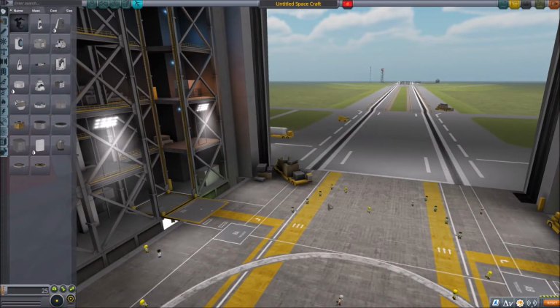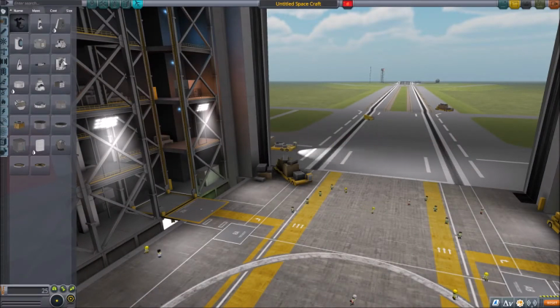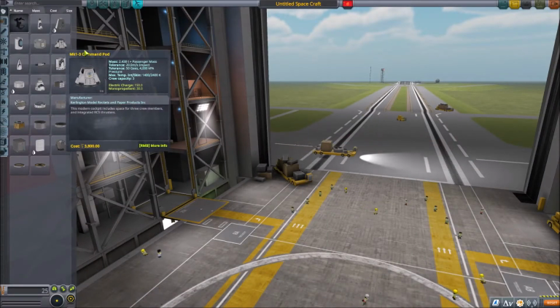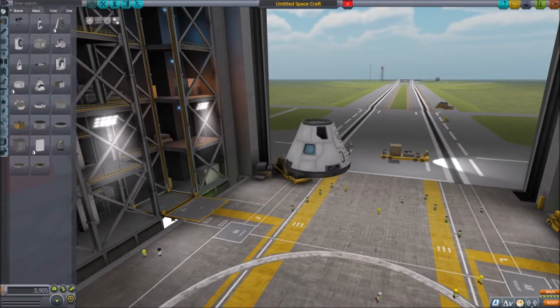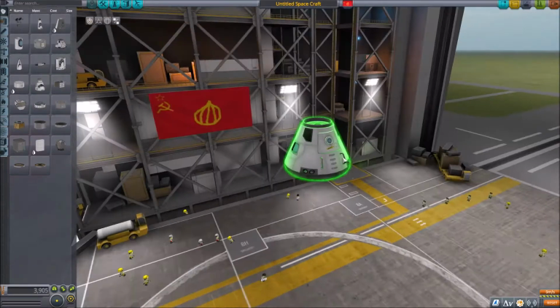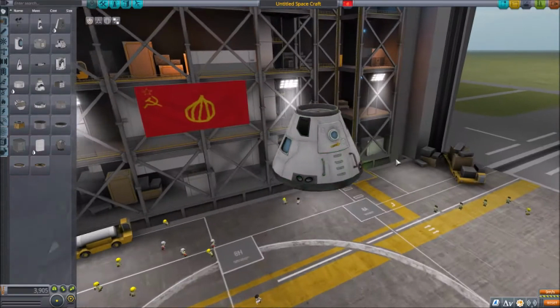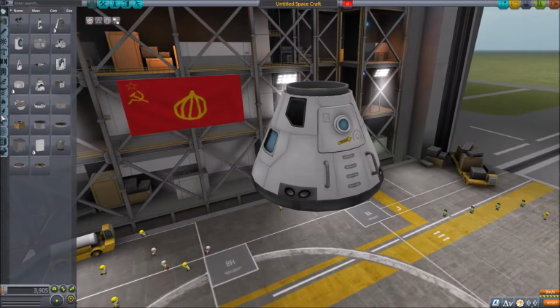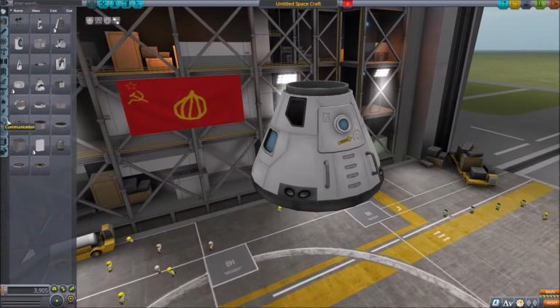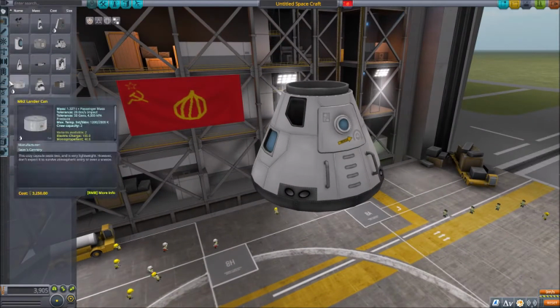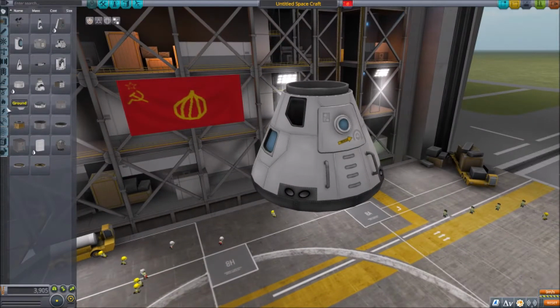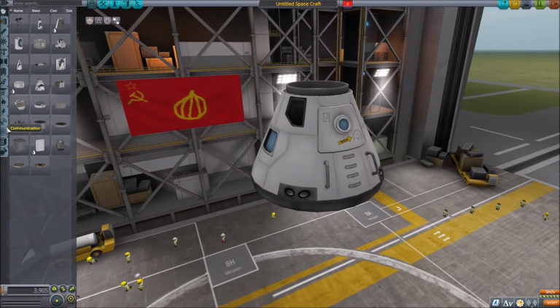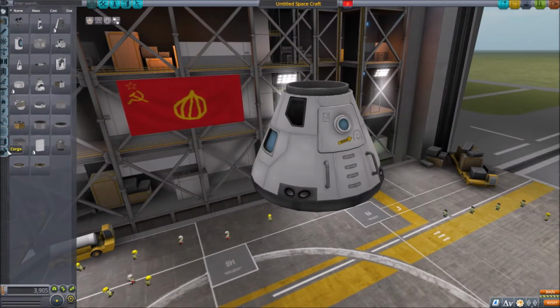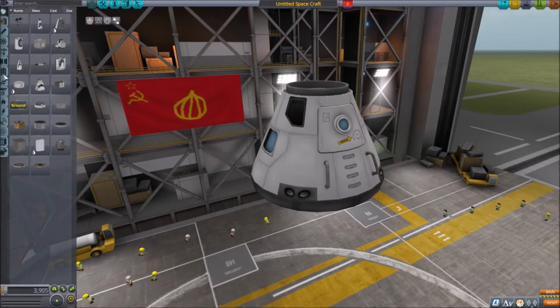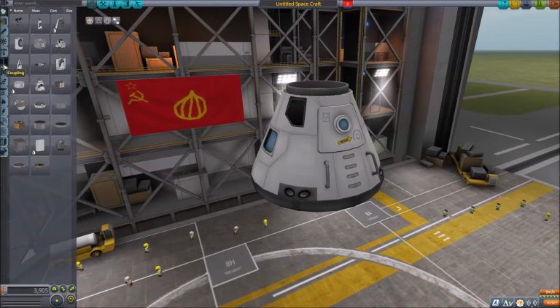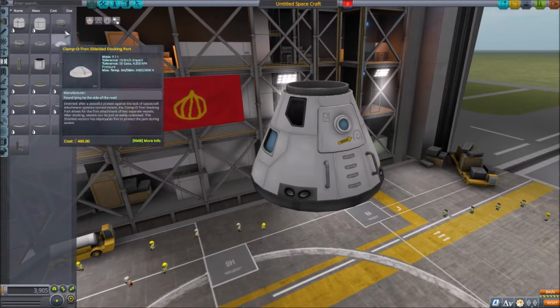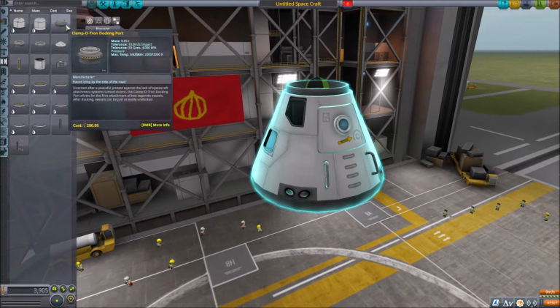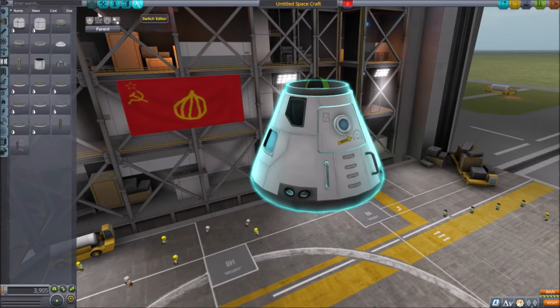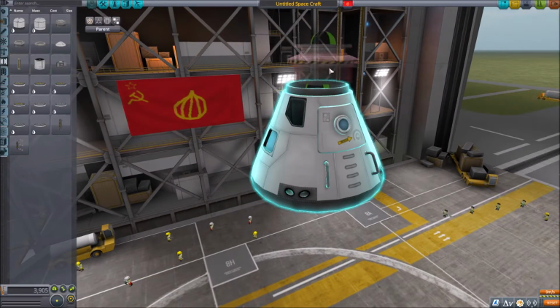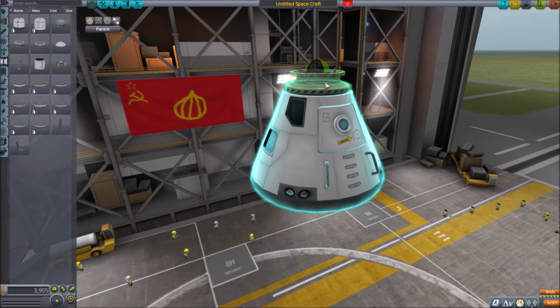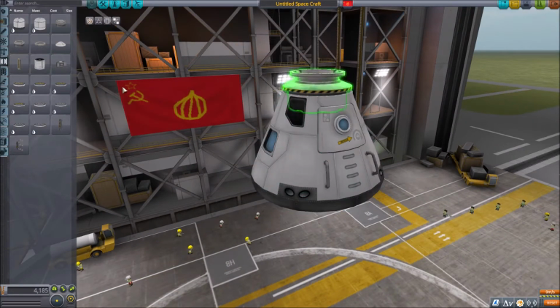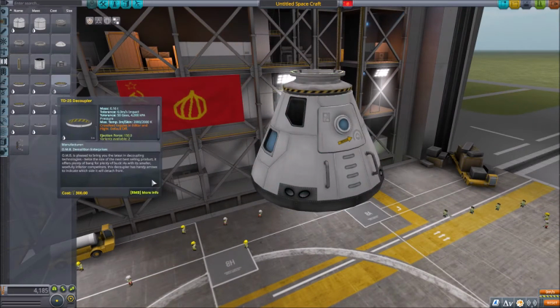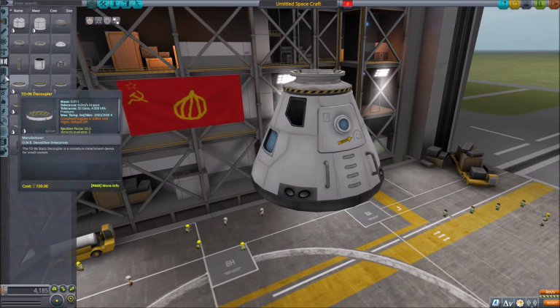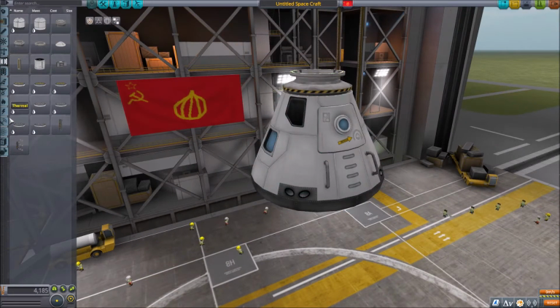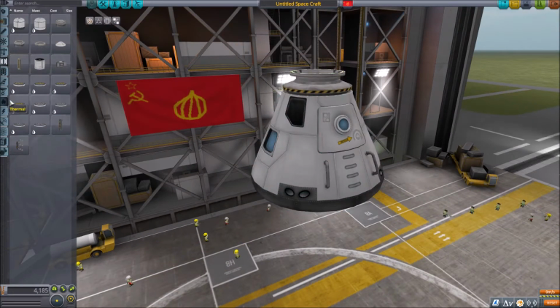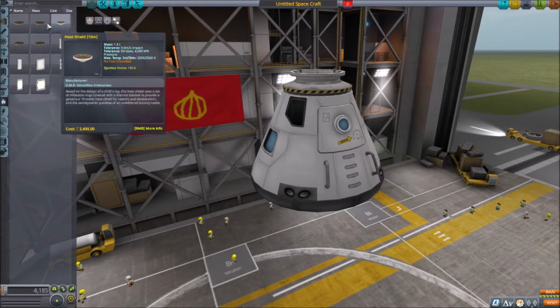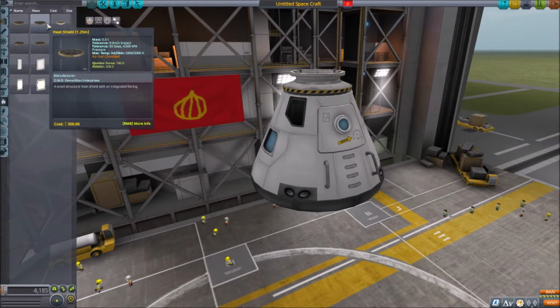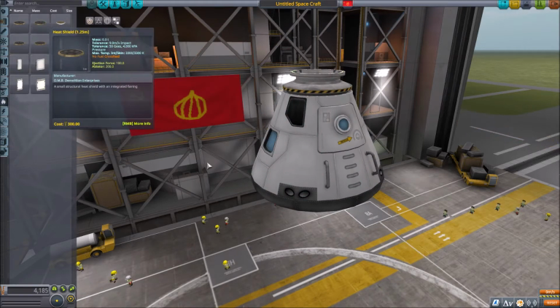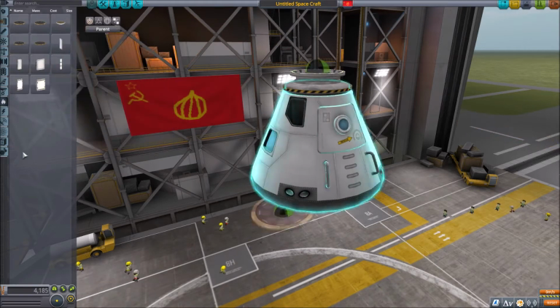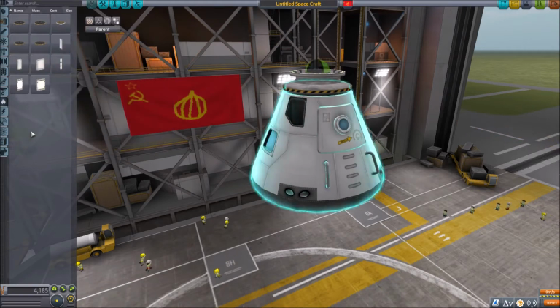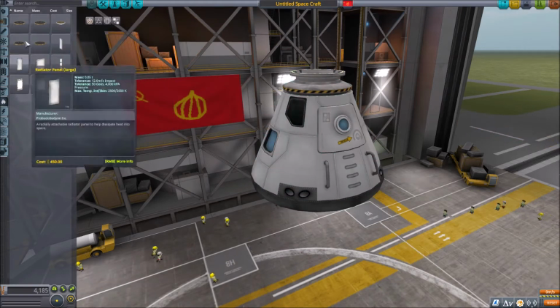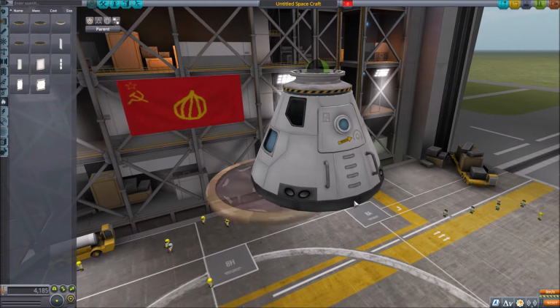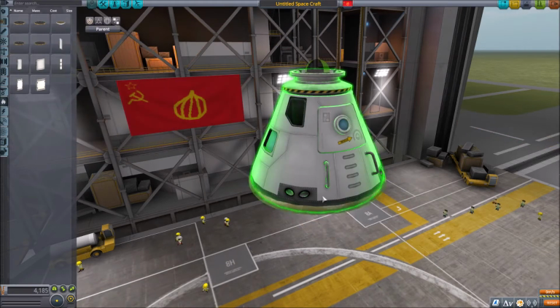Hello everyone, Matthew here. Today we are going to be building a stock replica of the Ares-1 rocket.